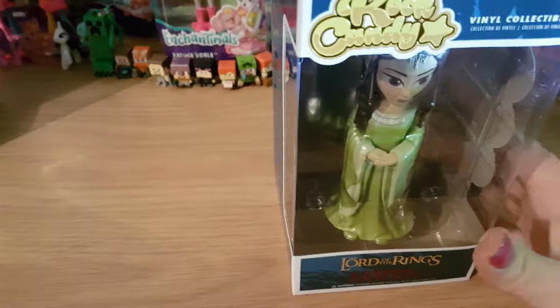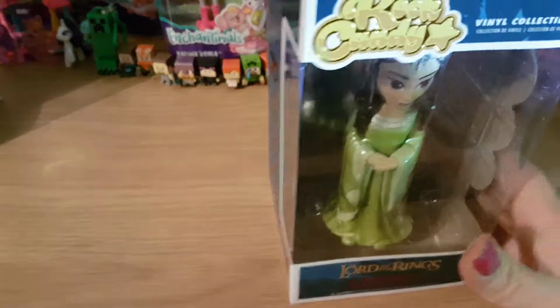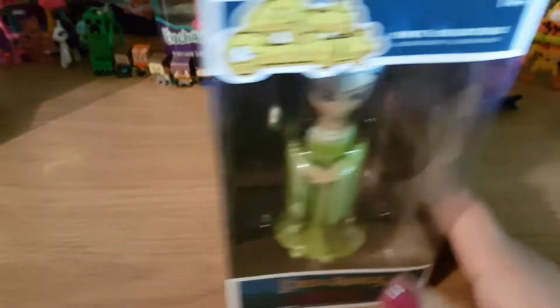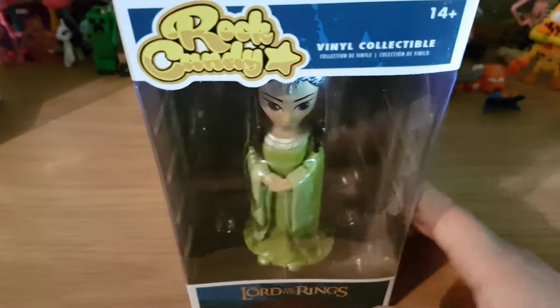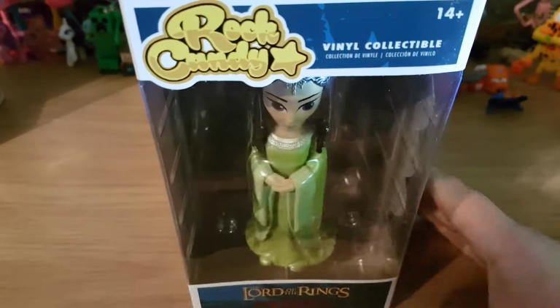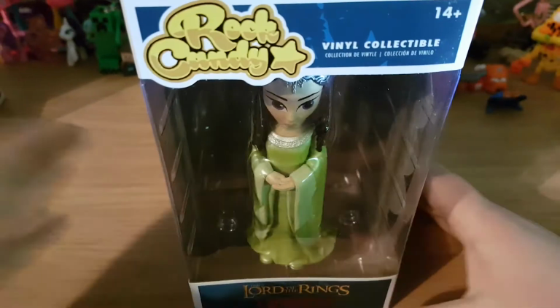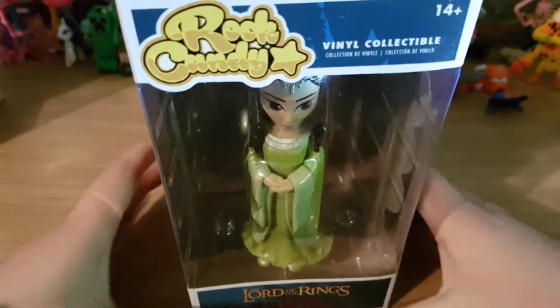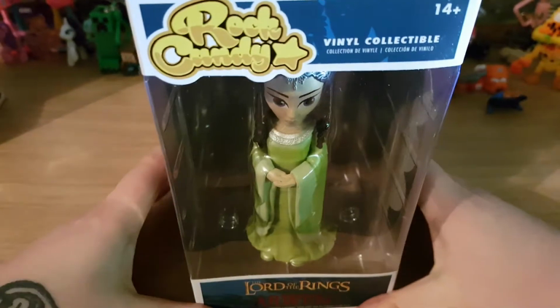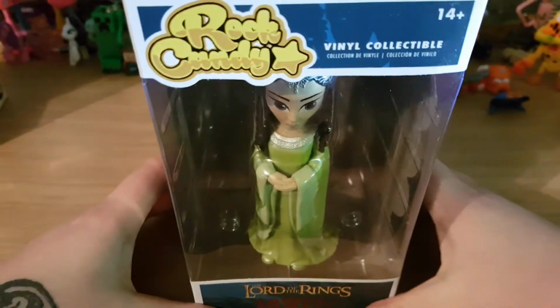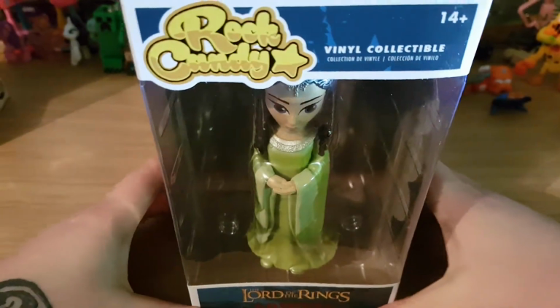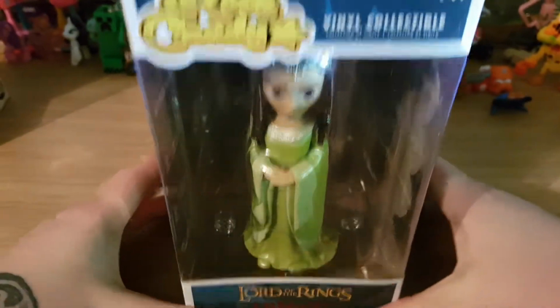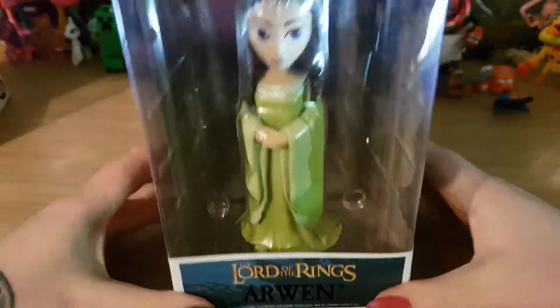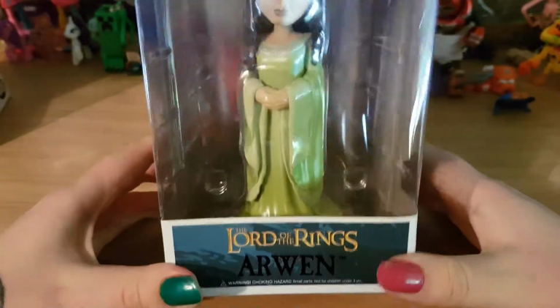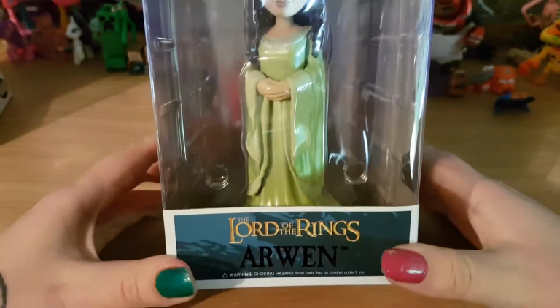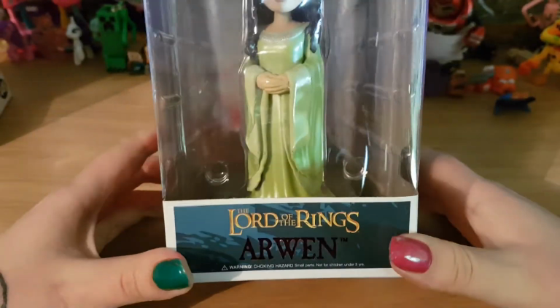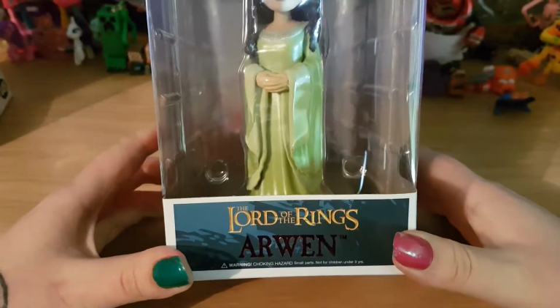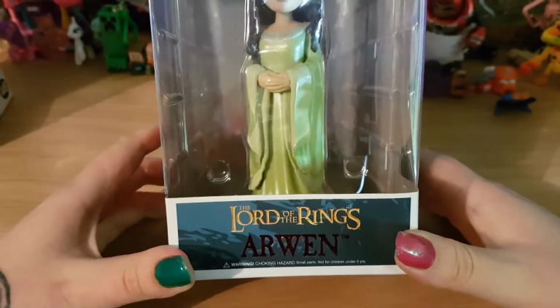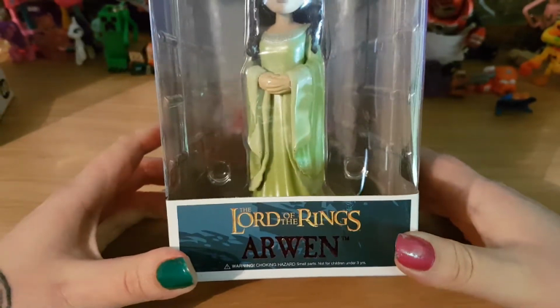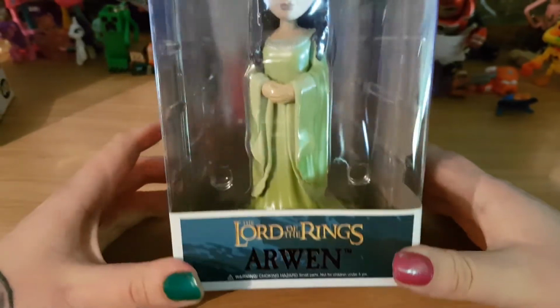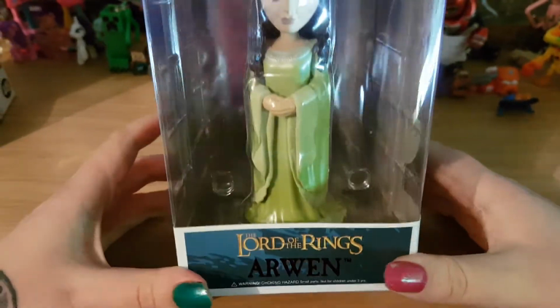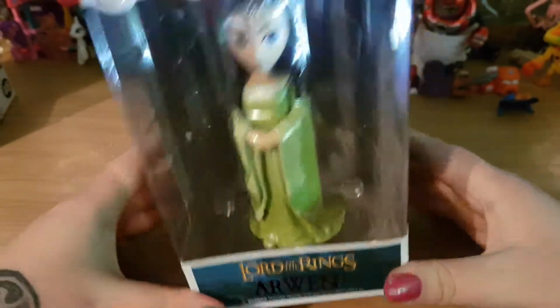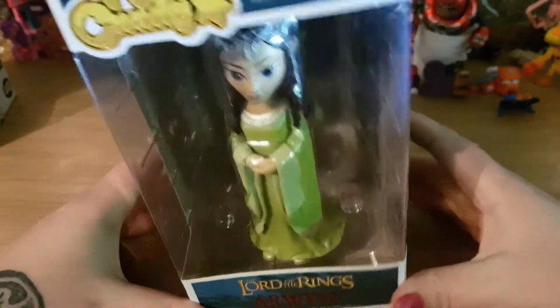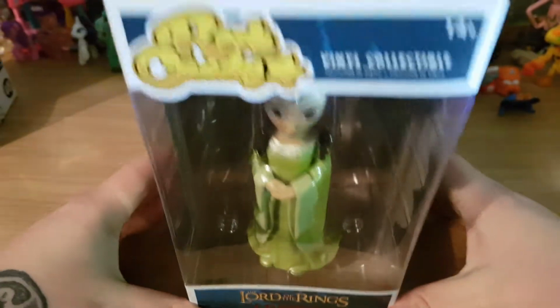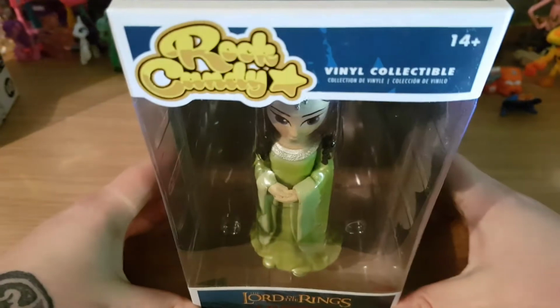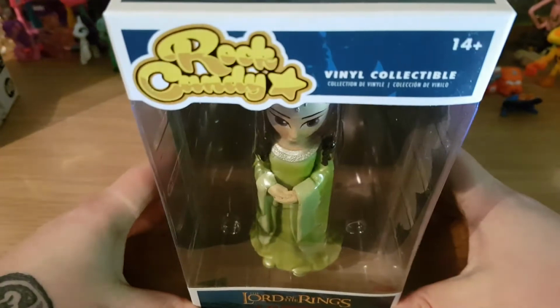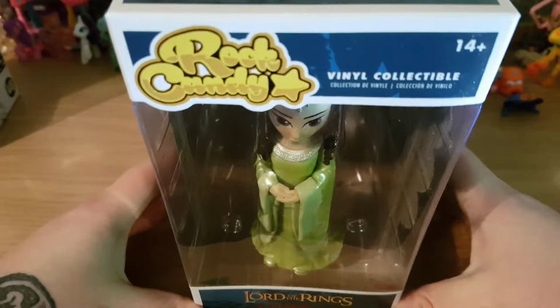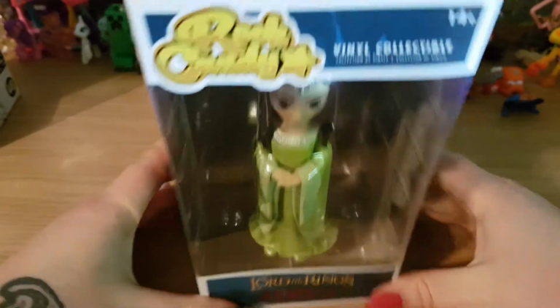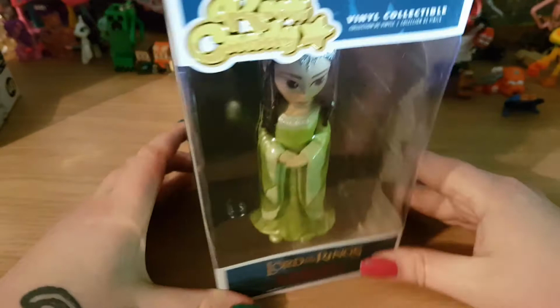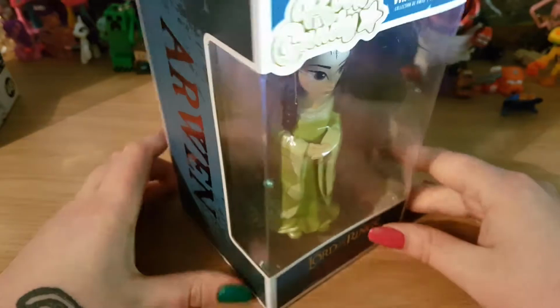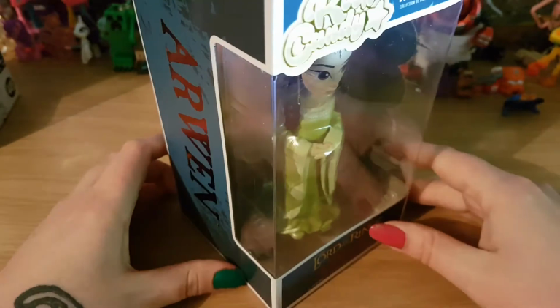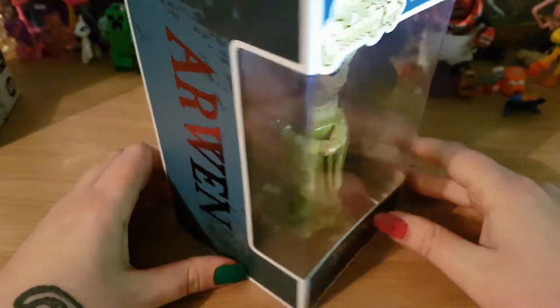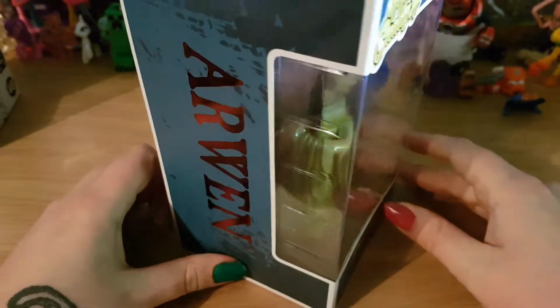Hi guys, today I have Rock Candy Arwen, Lord of the Rings to unbox with you today.